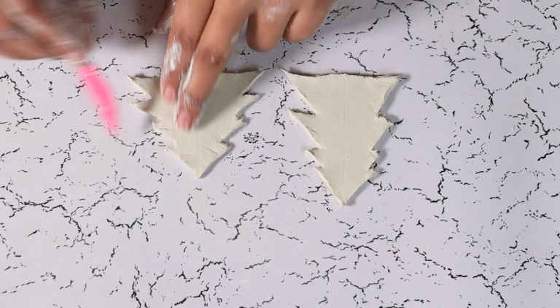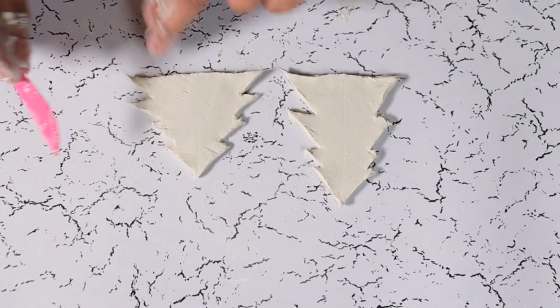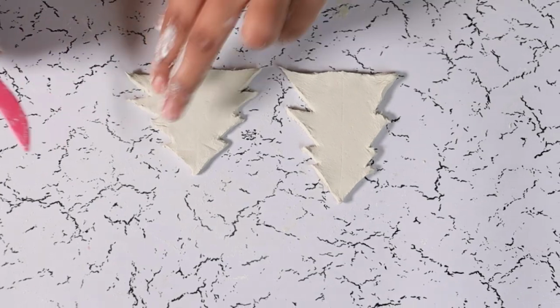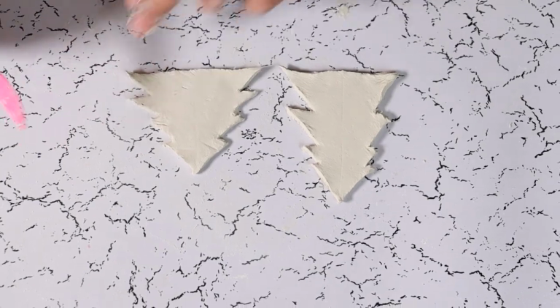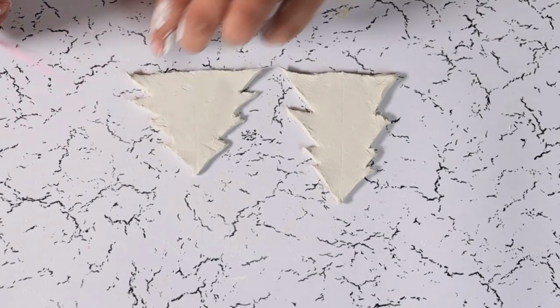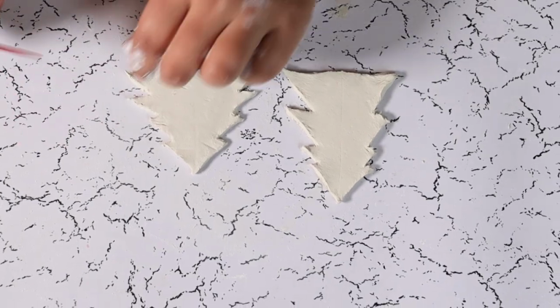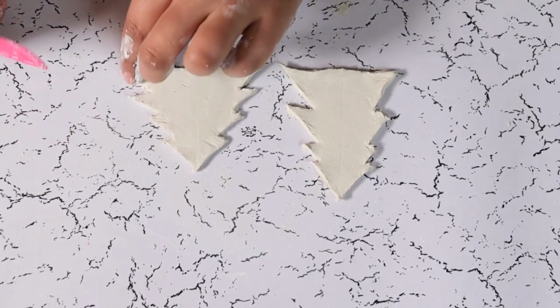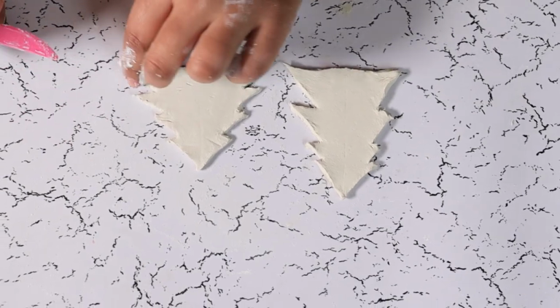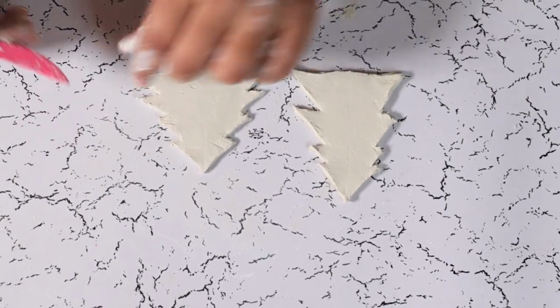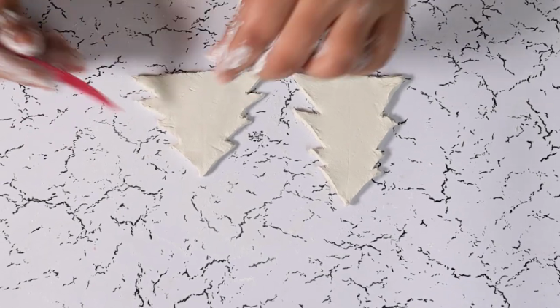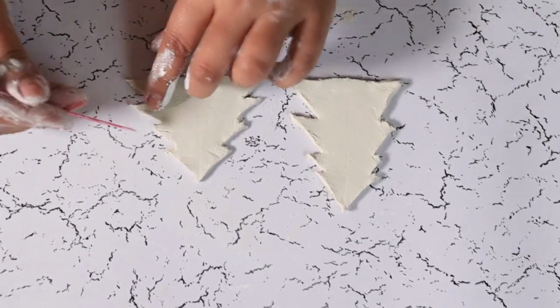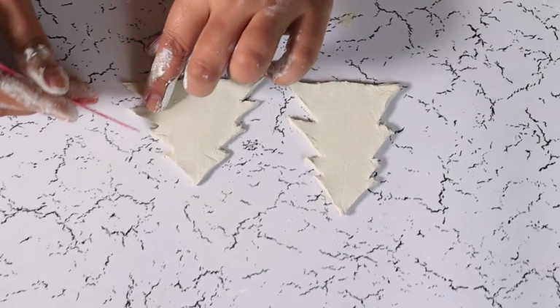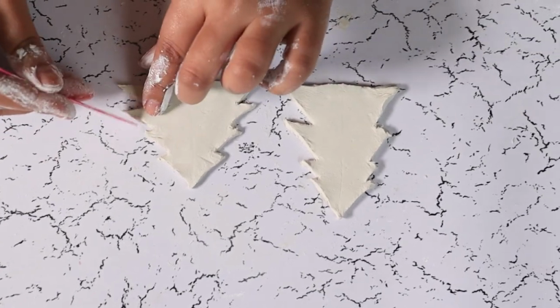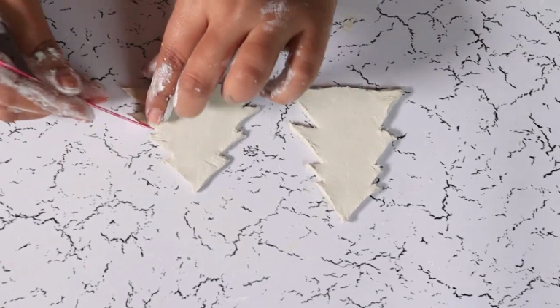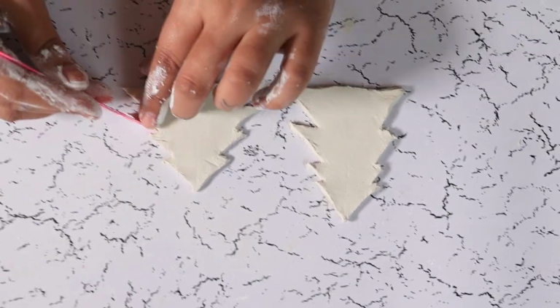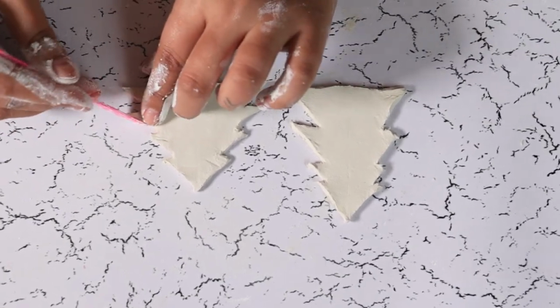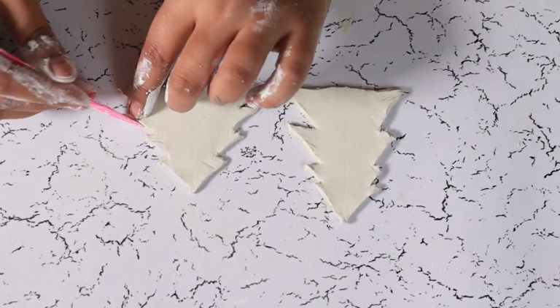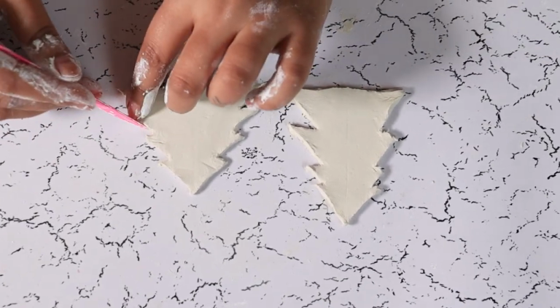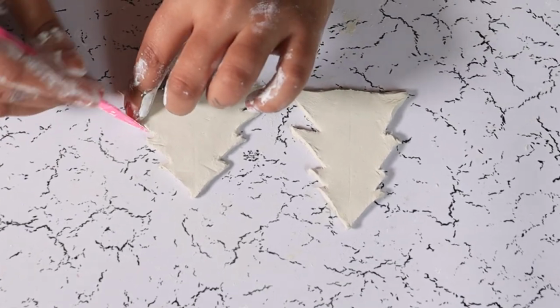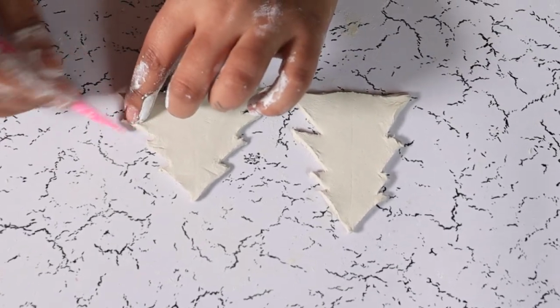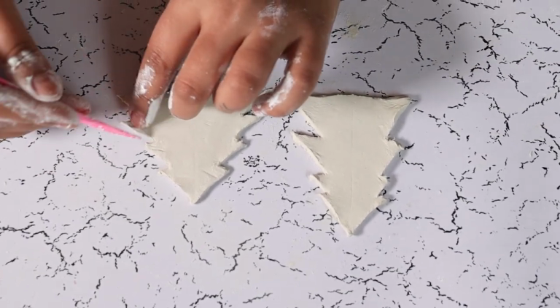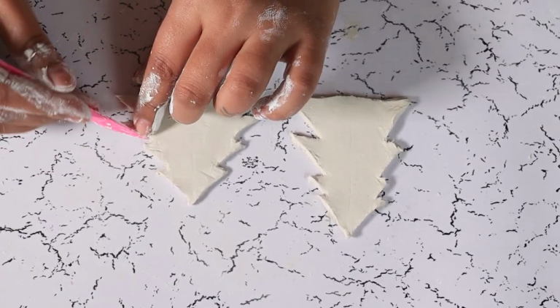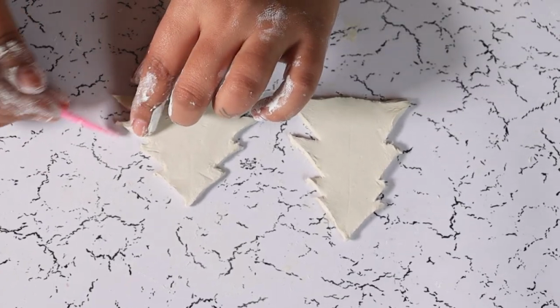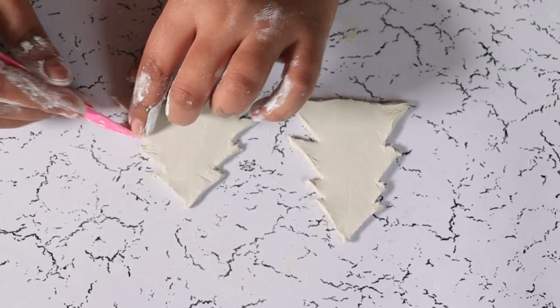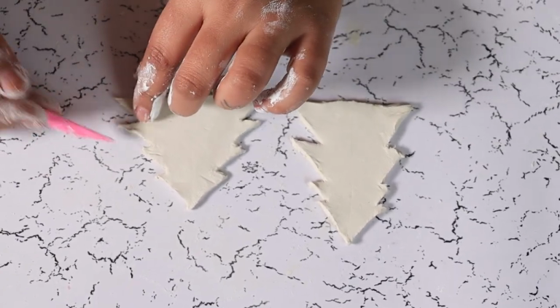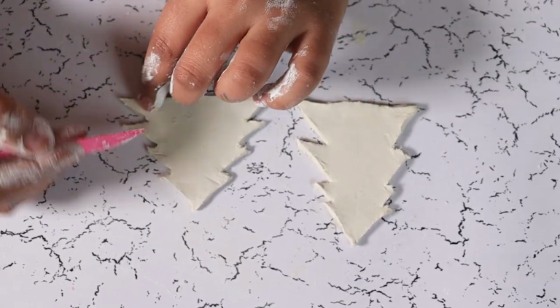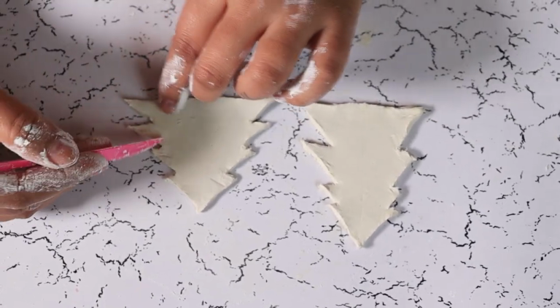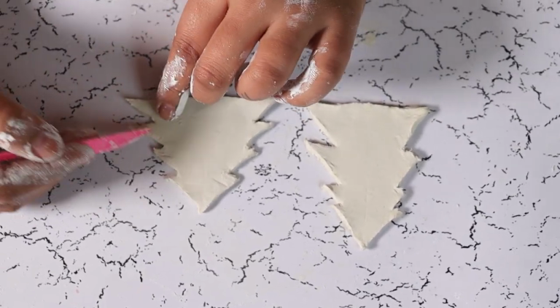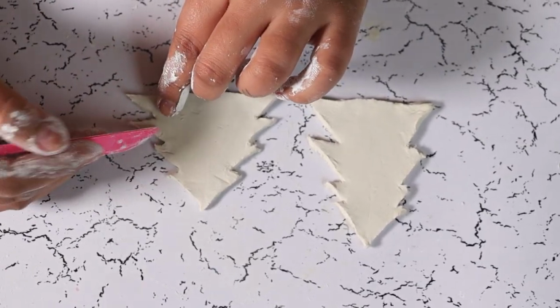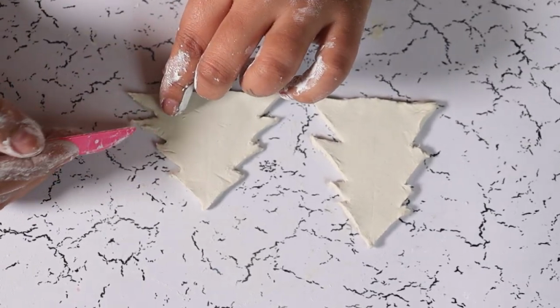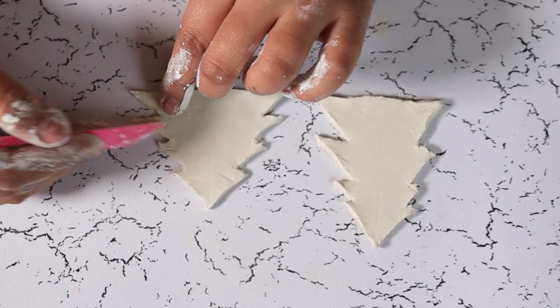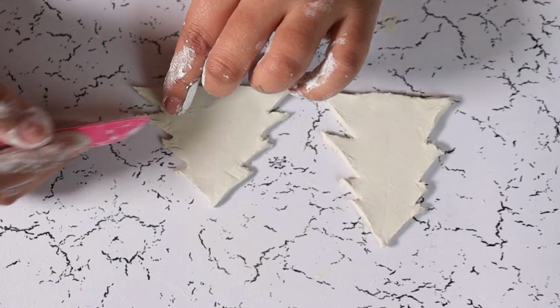Once you have the cutouts, just make sure to smoothen some rough edges.